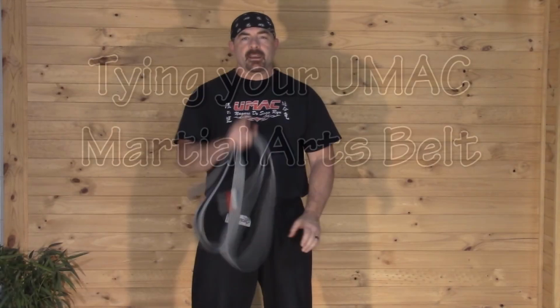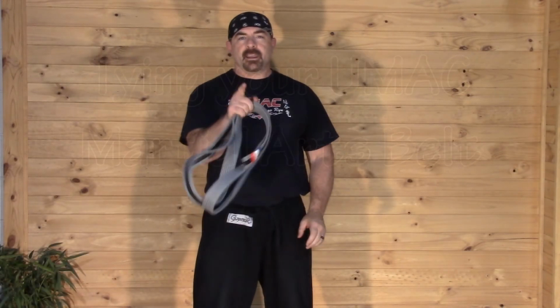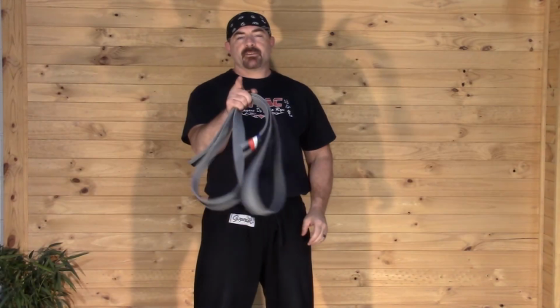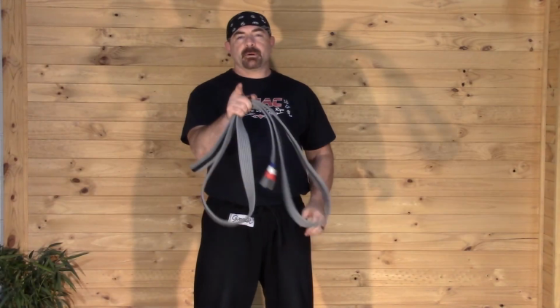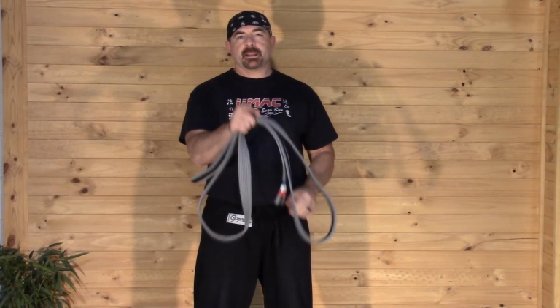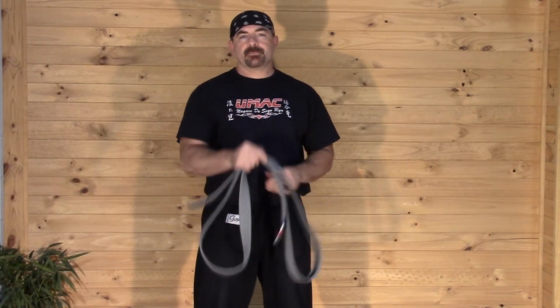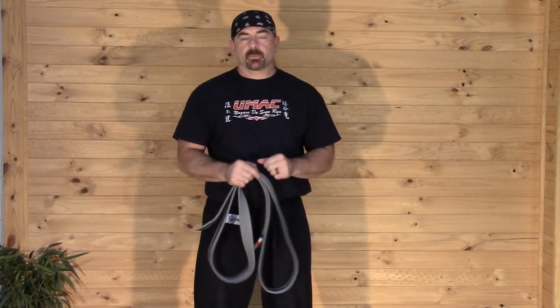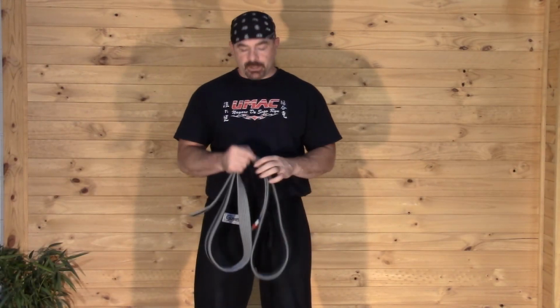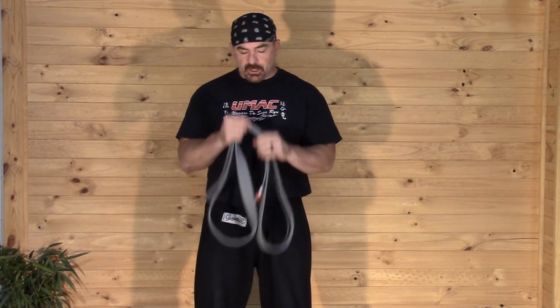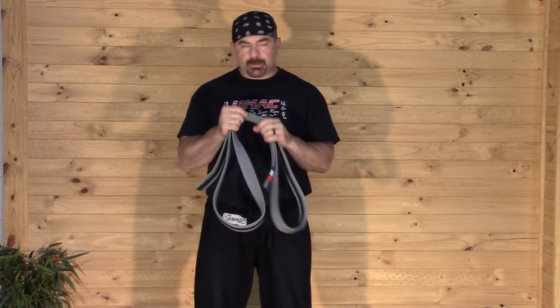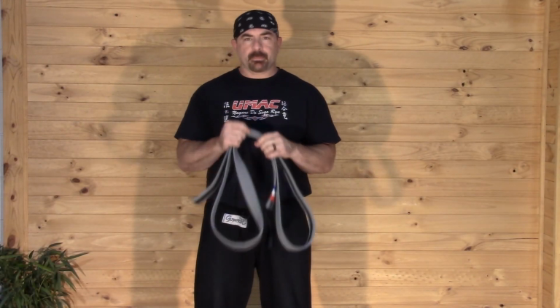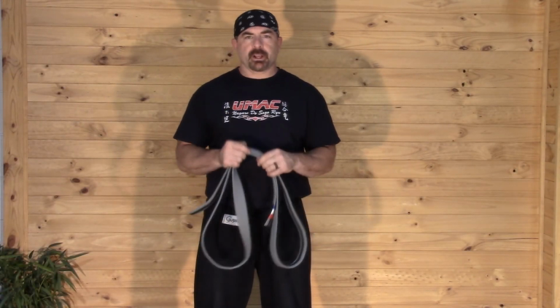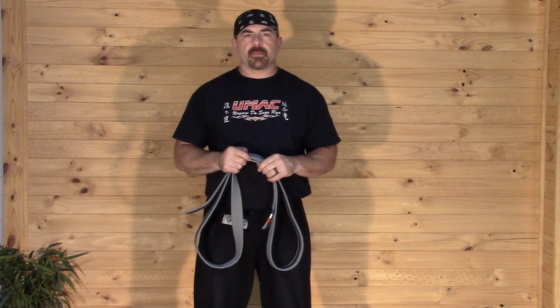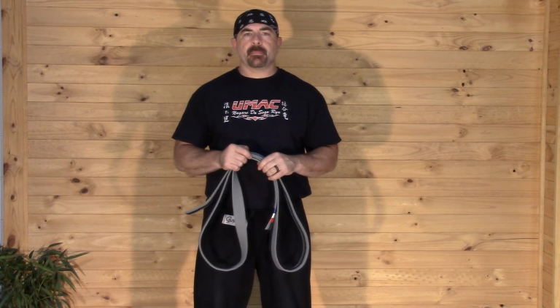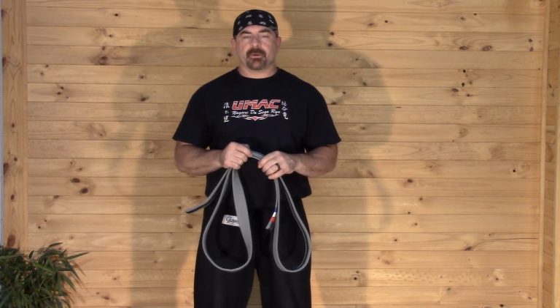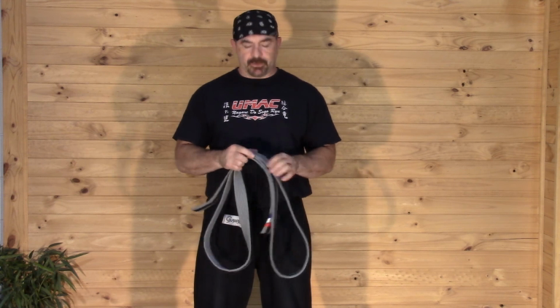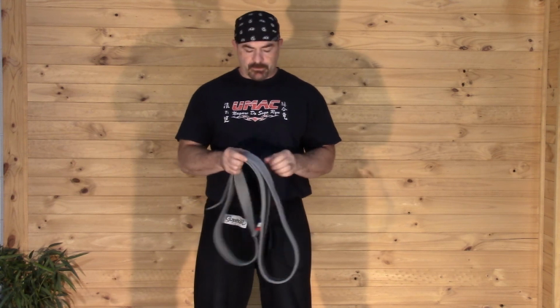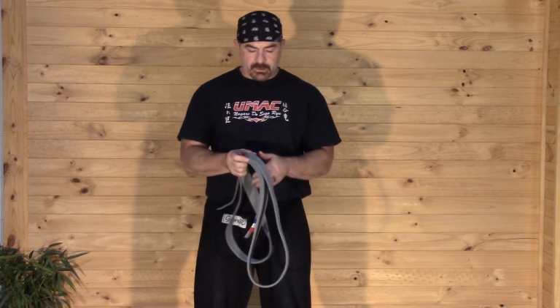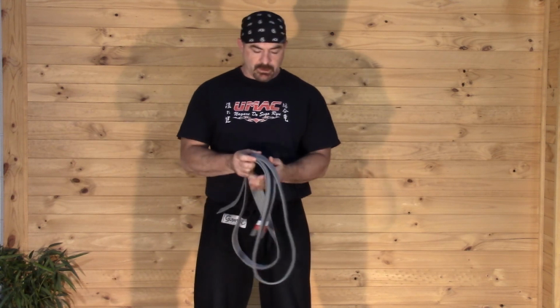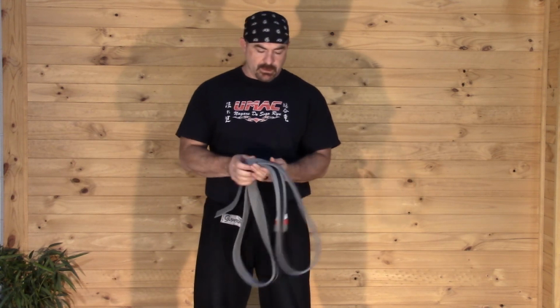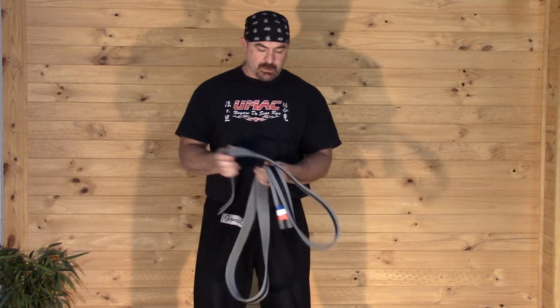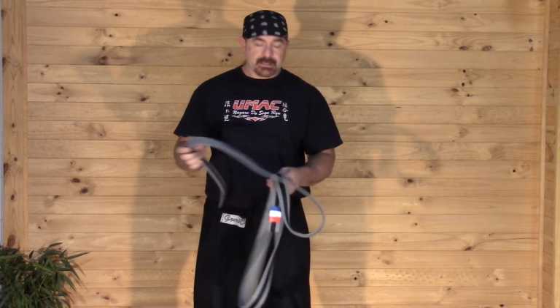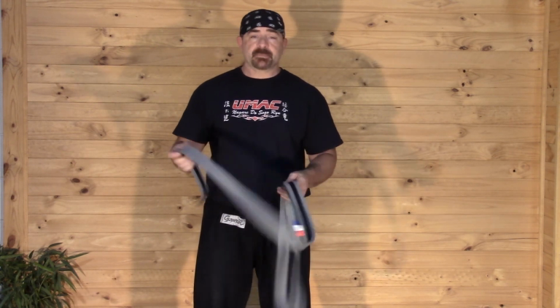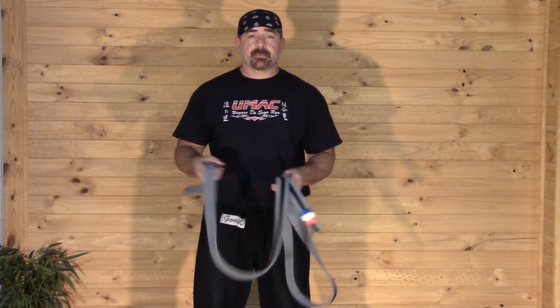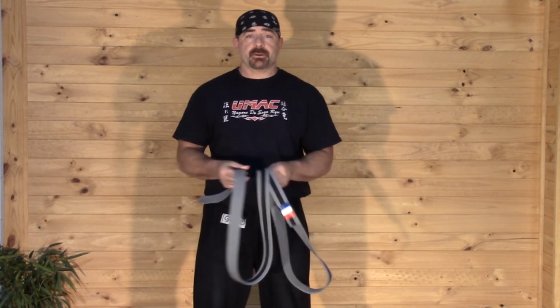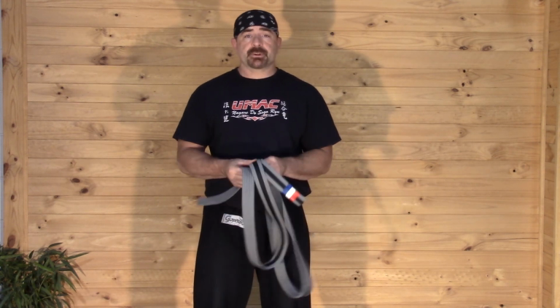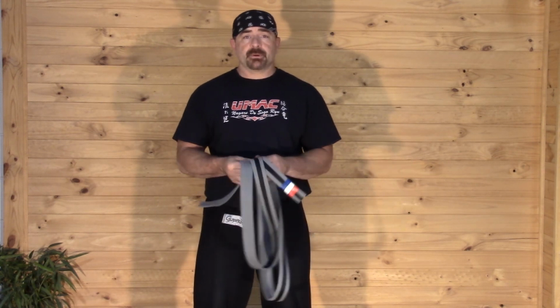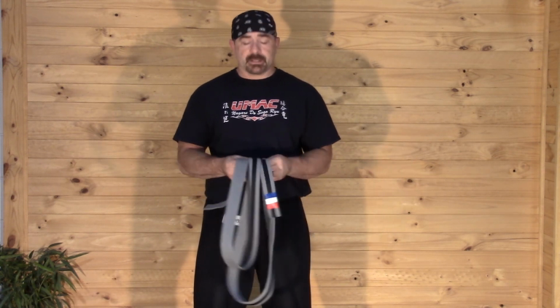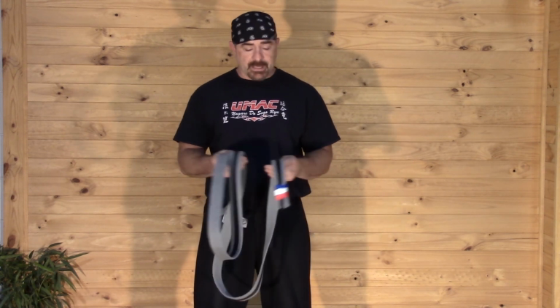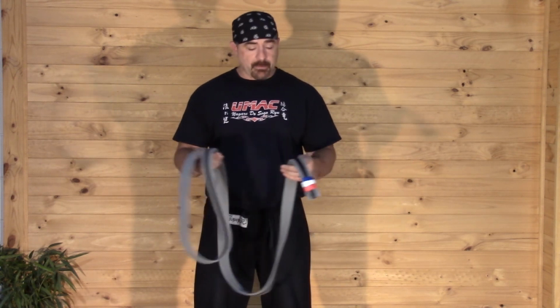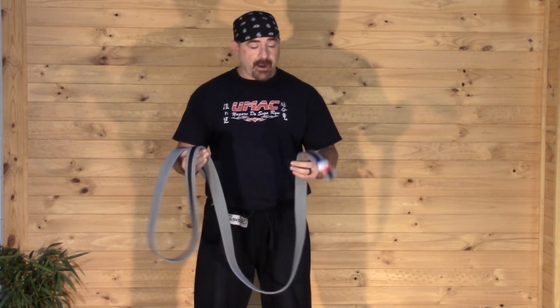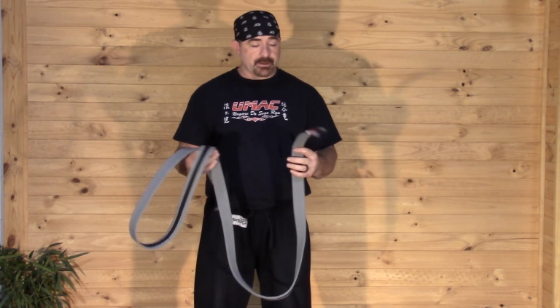Hey everybody, we're going to talk about putting on the belt to help some of the newer students and the parents.